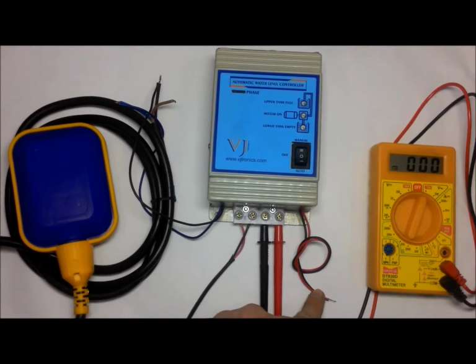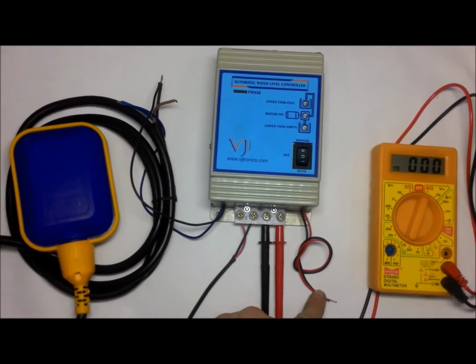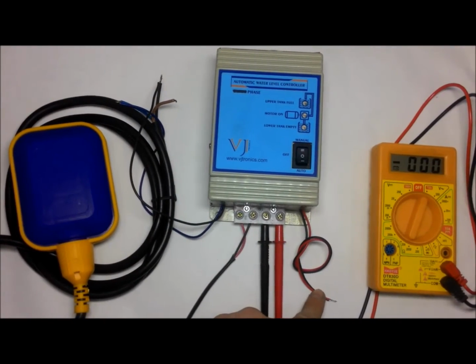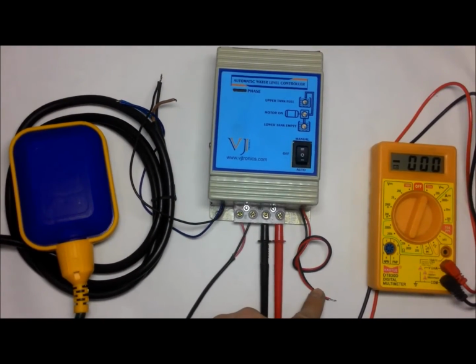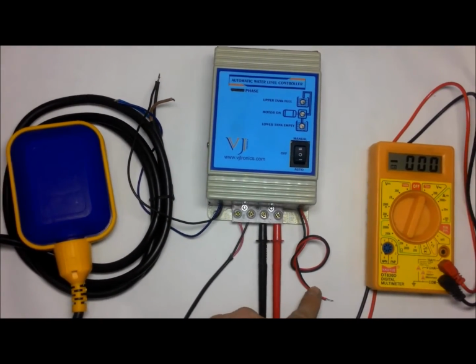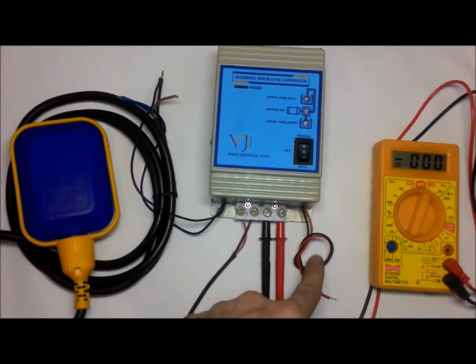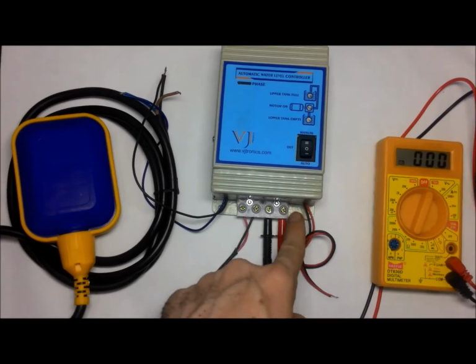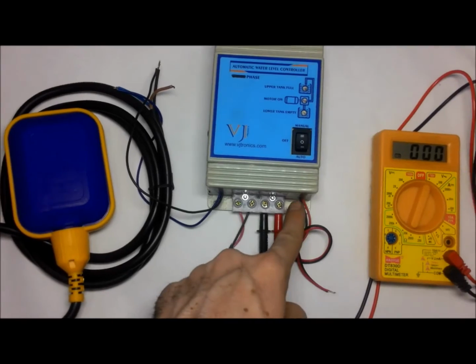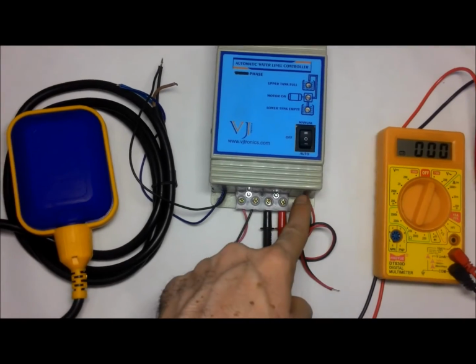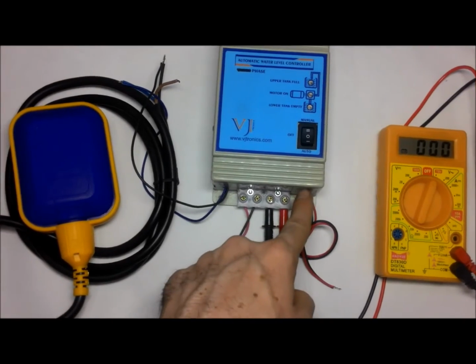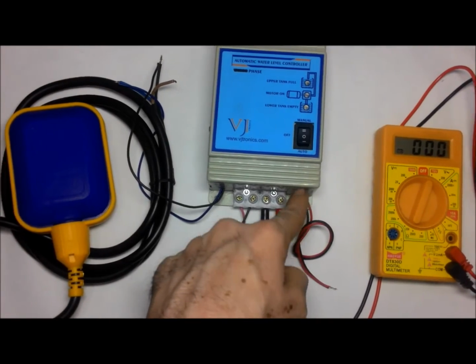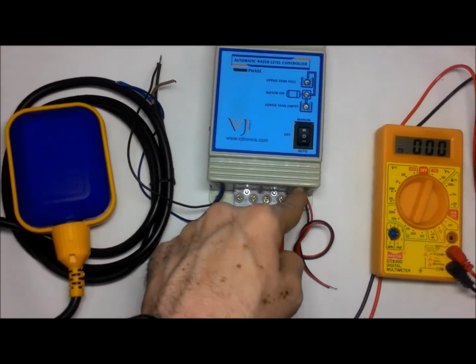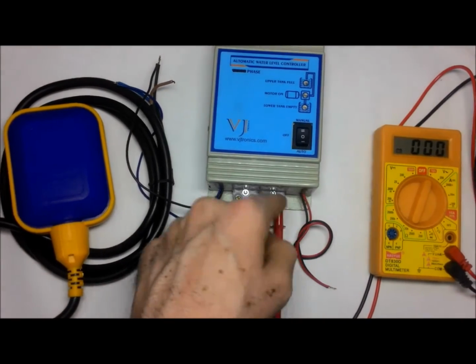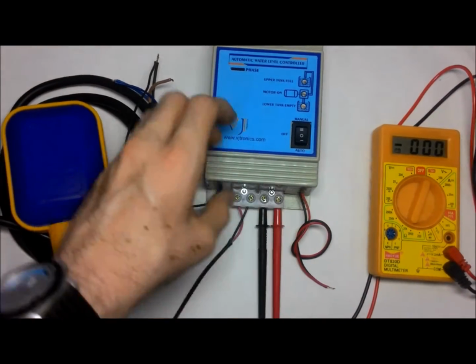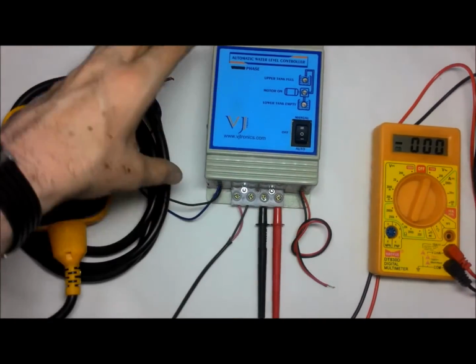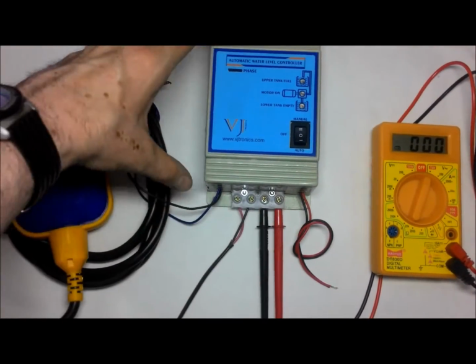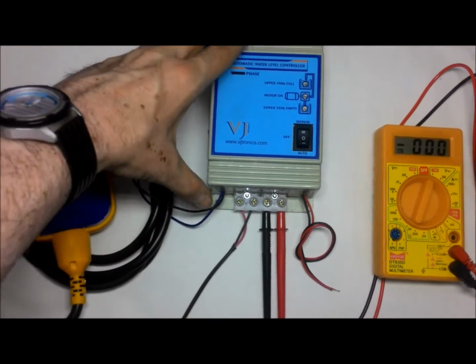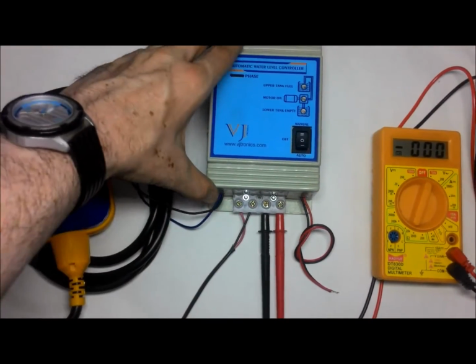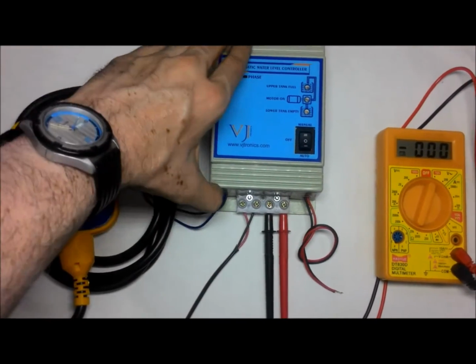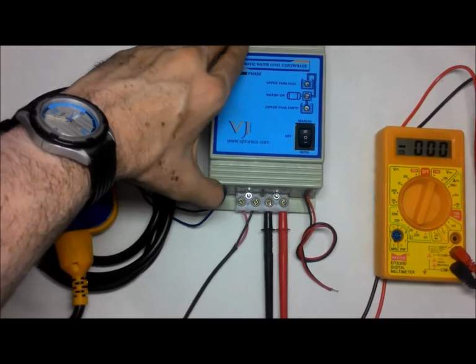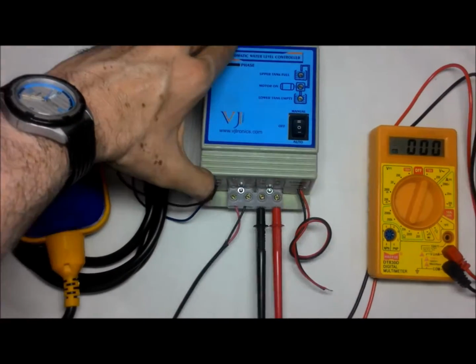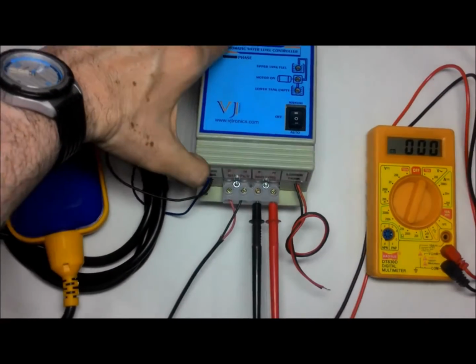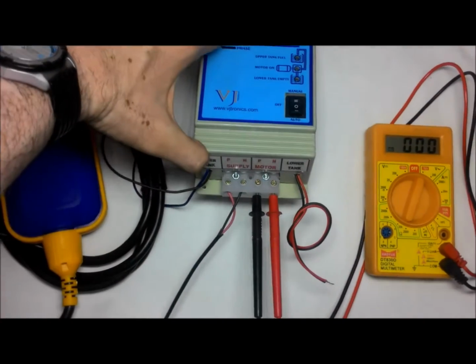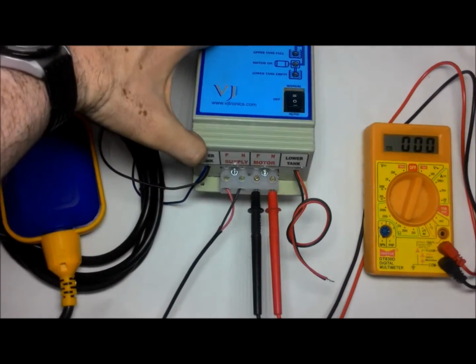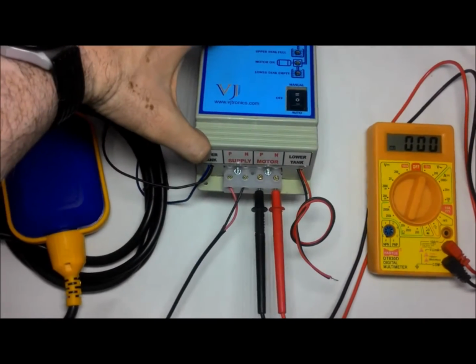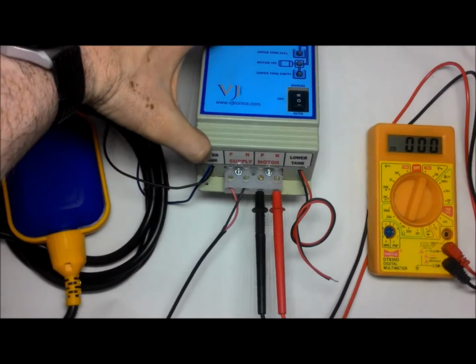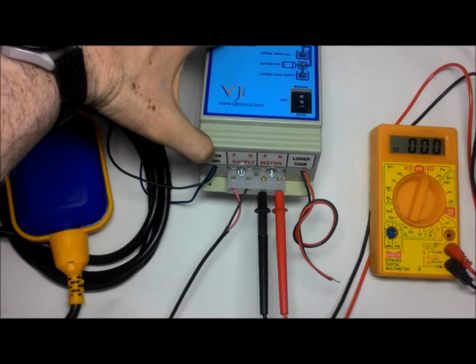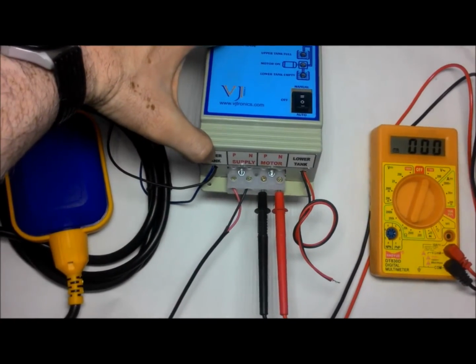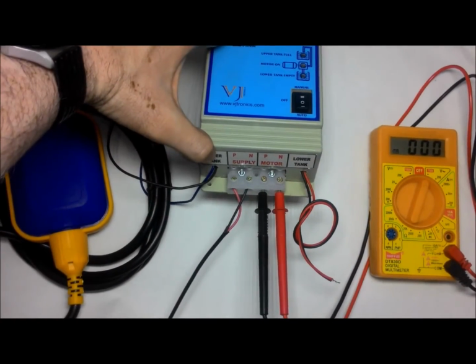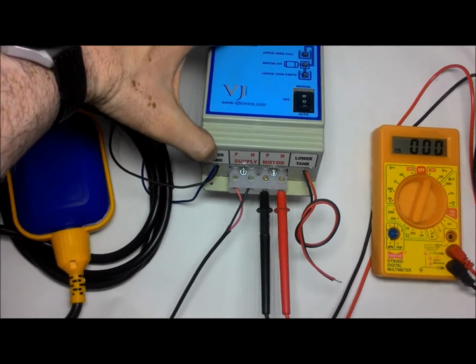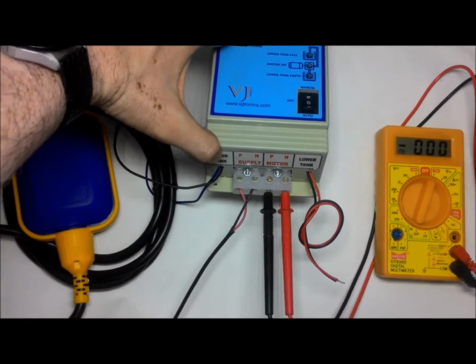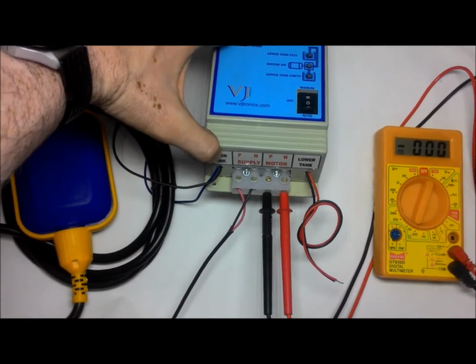Instead of connecting two float switches, I used only one float switch in the demo for the upper tank.